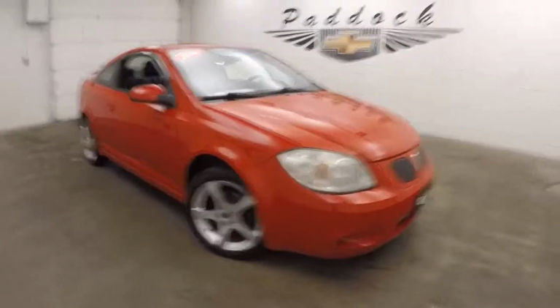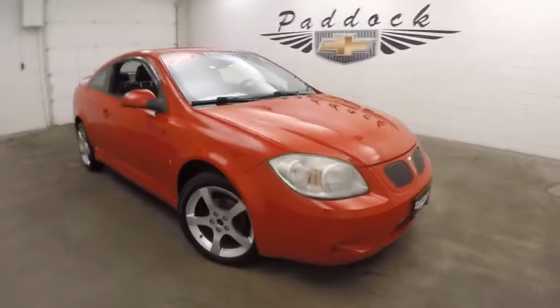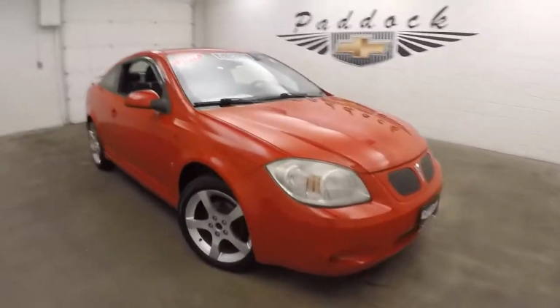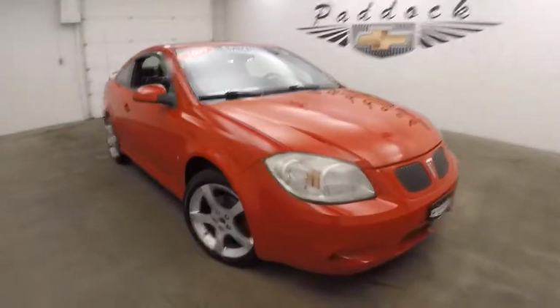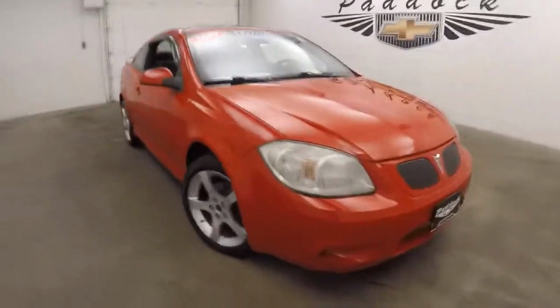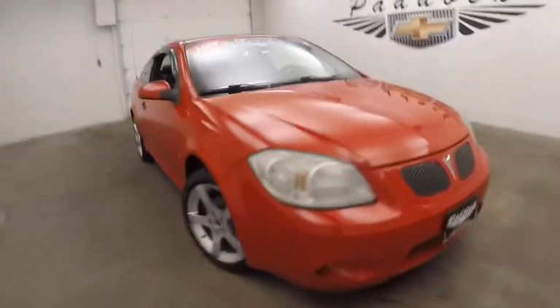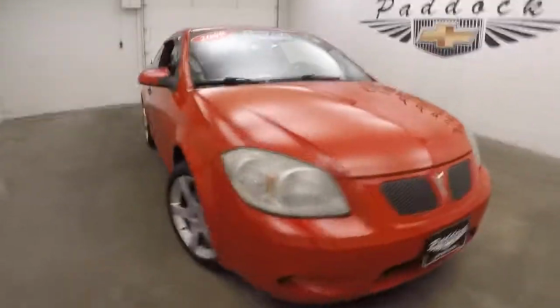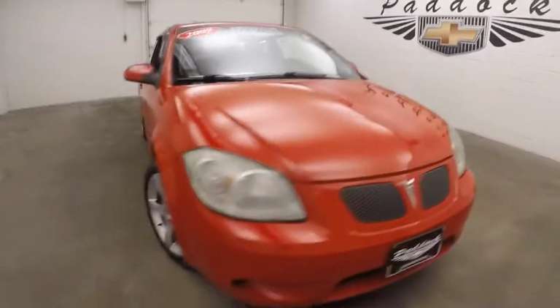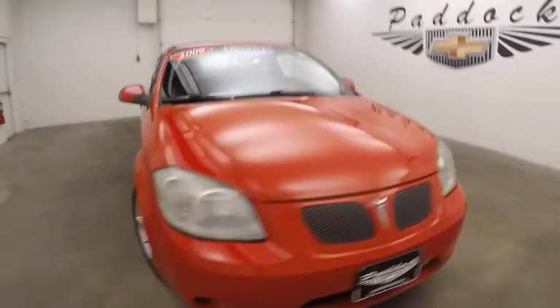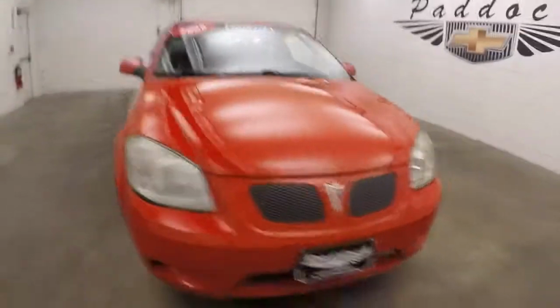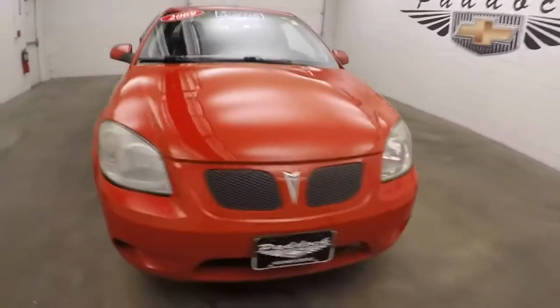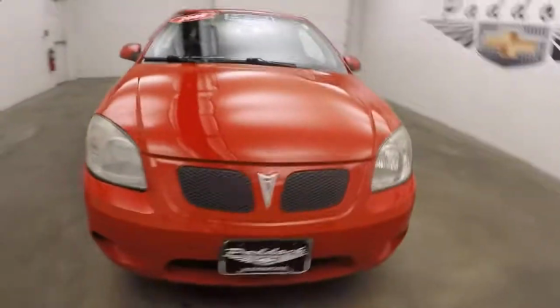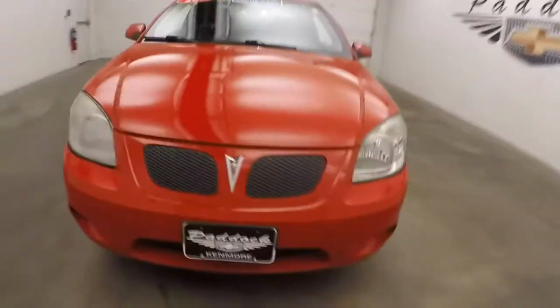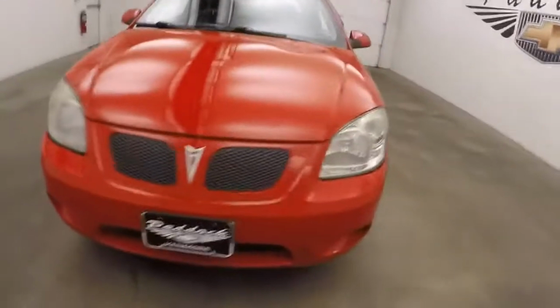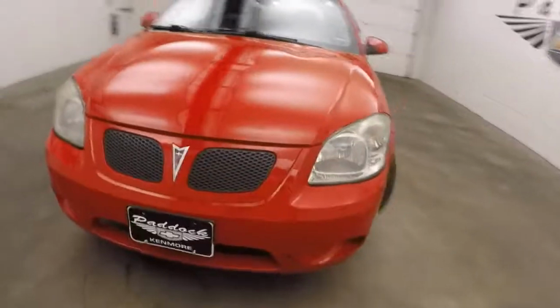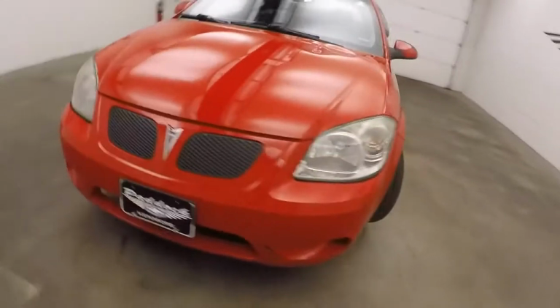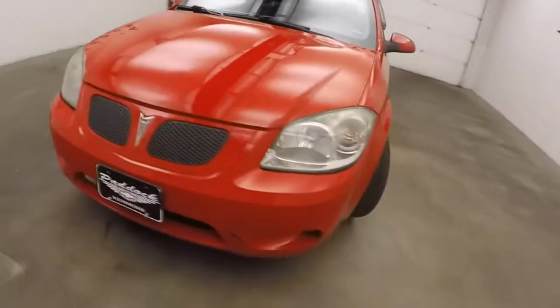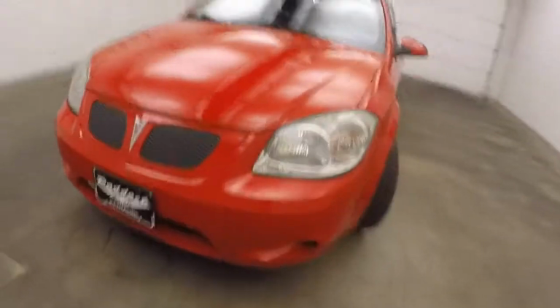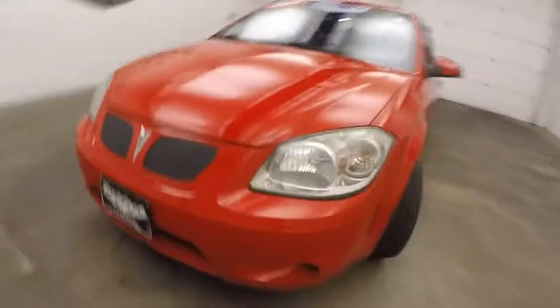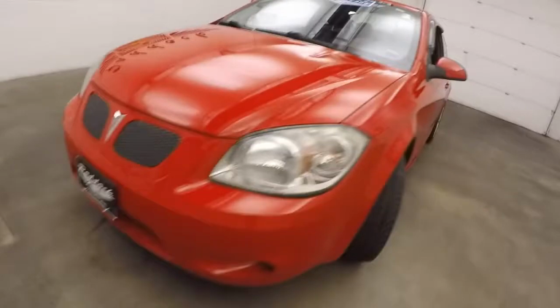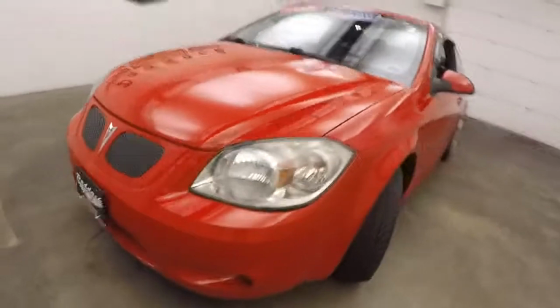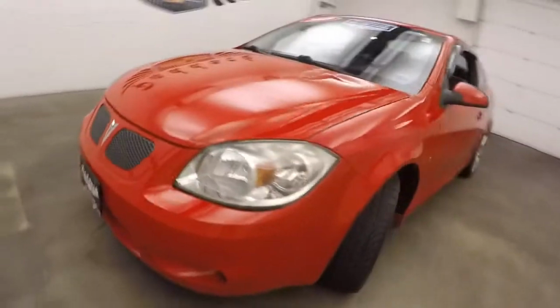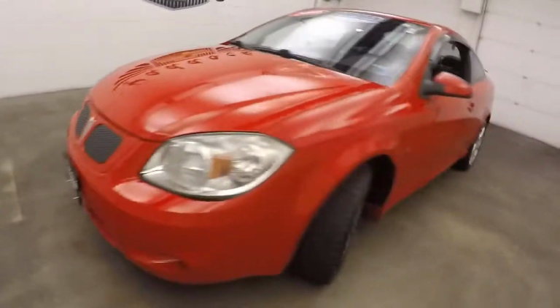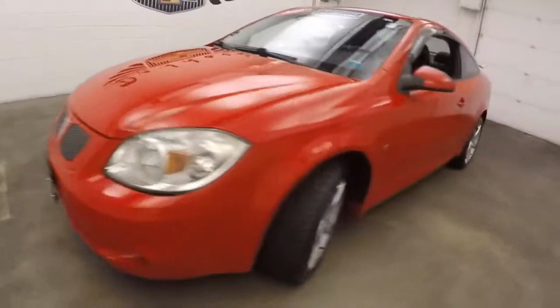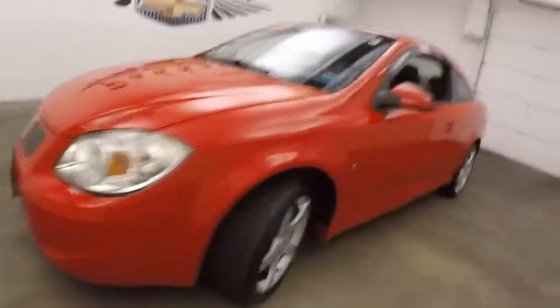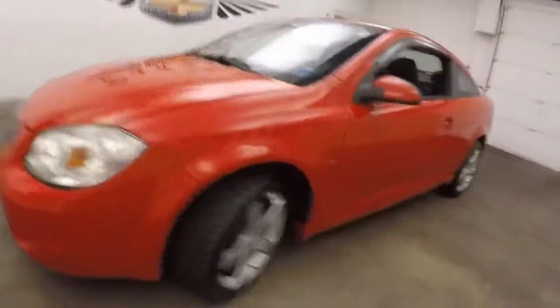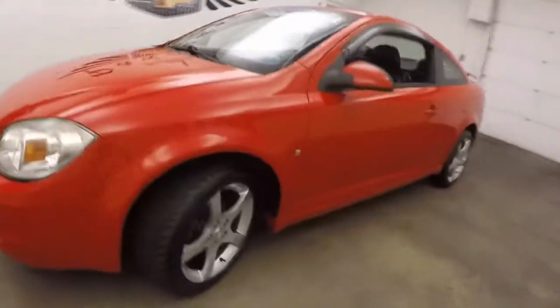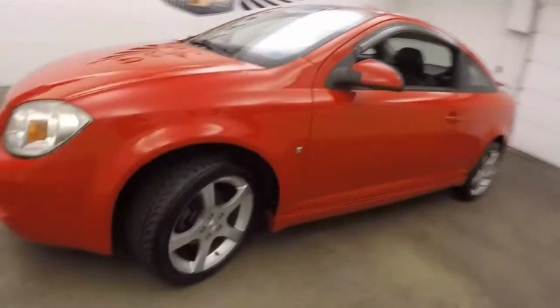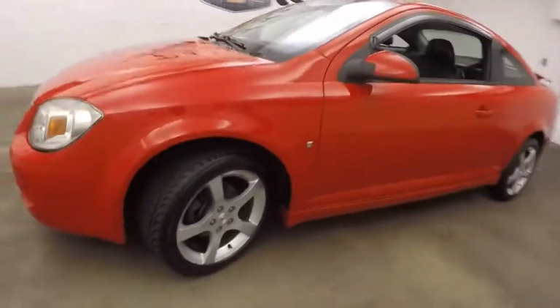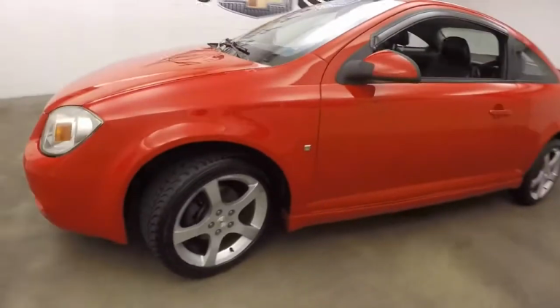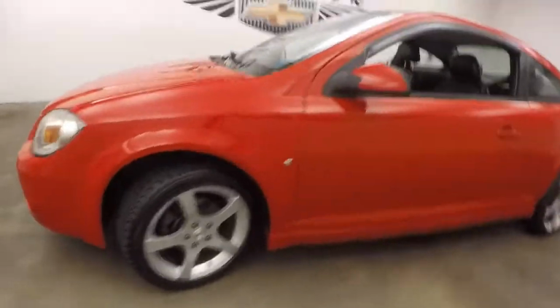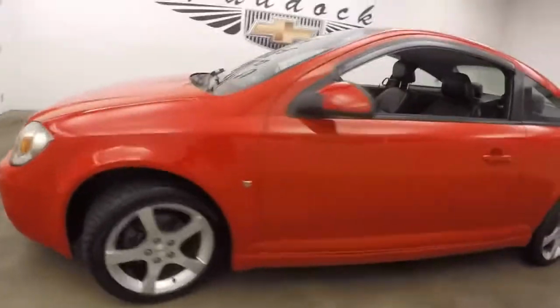2009 Pontiac G5. This is a GT. Nice red paint, alloy wheels, decent tires.